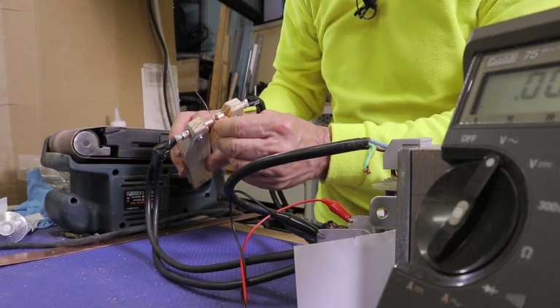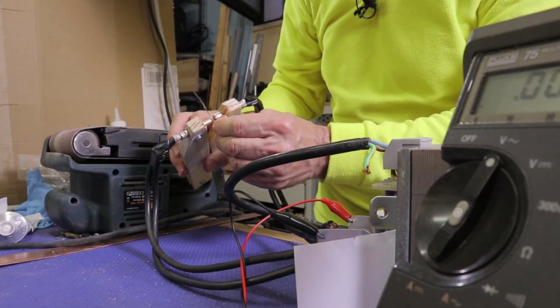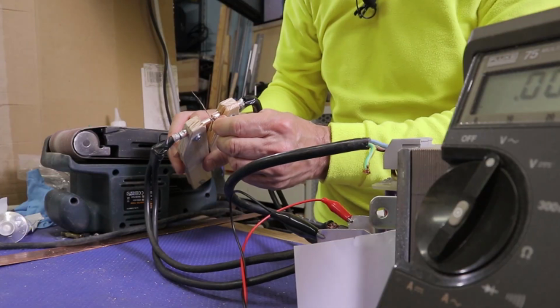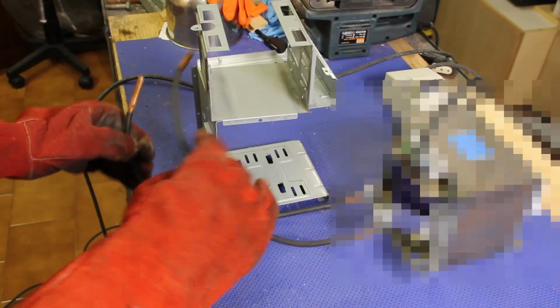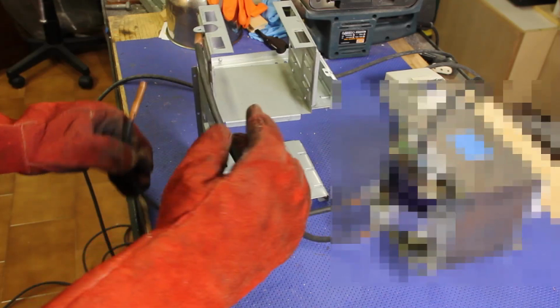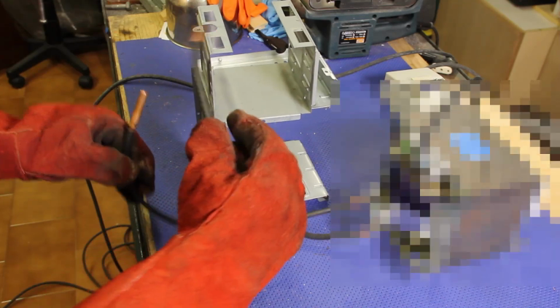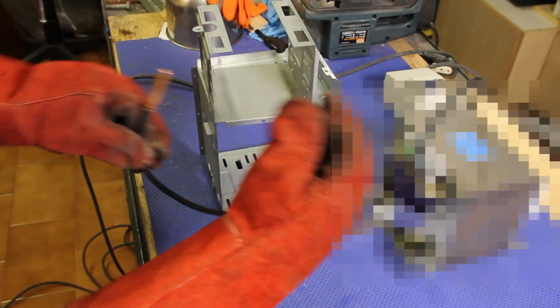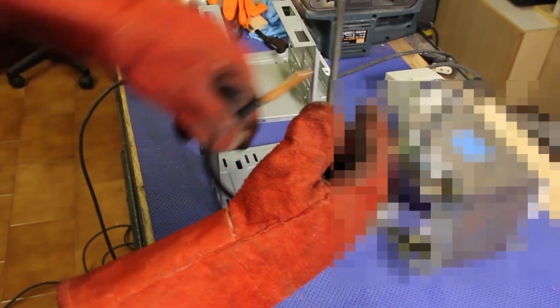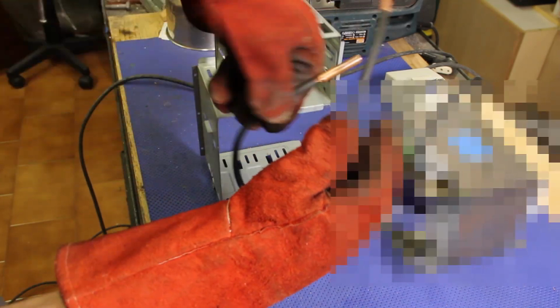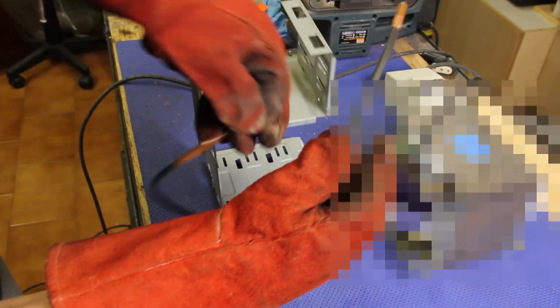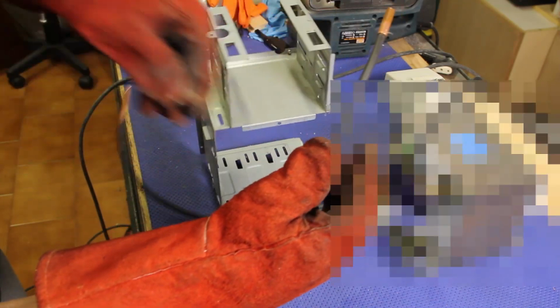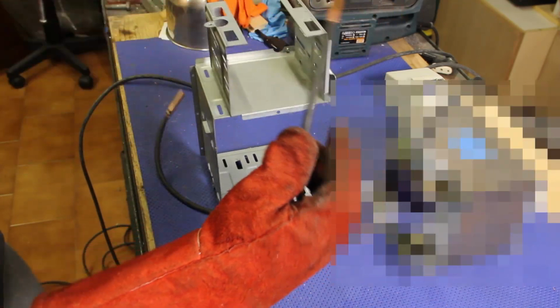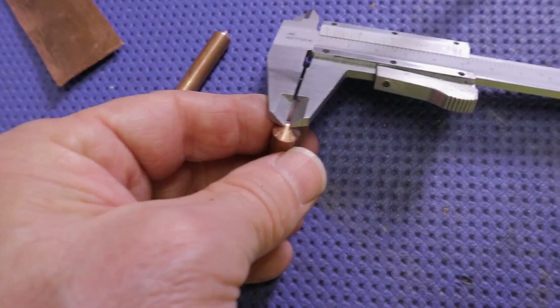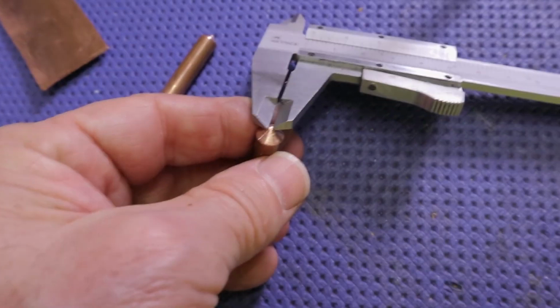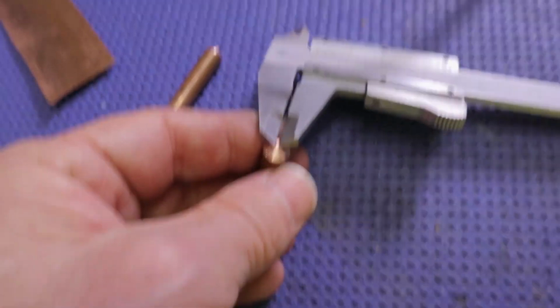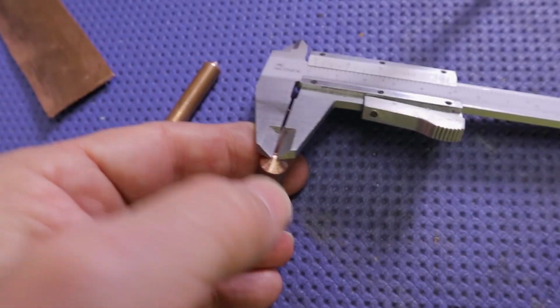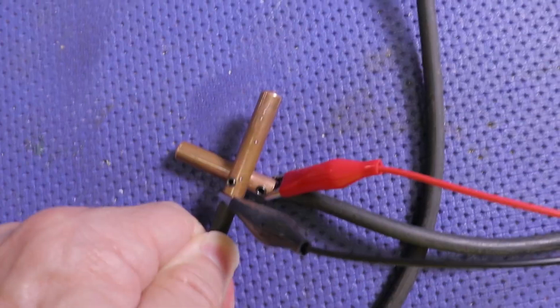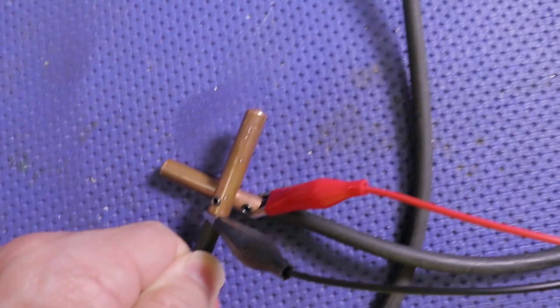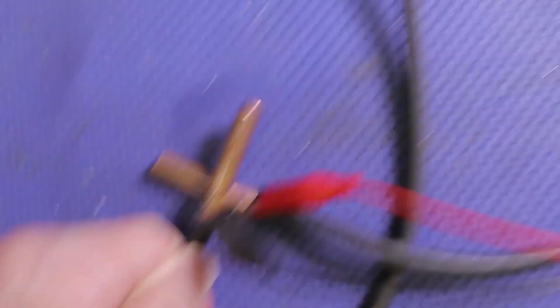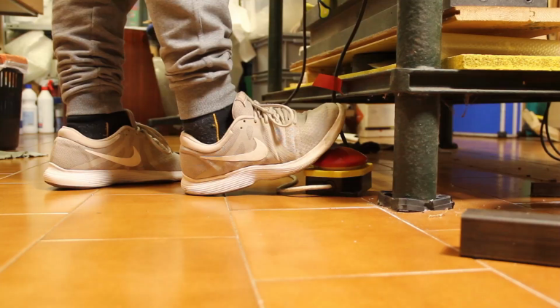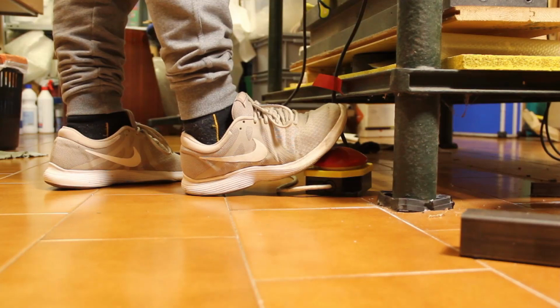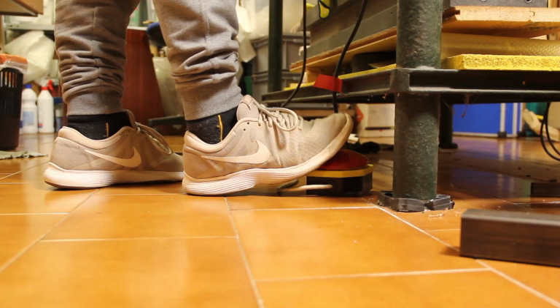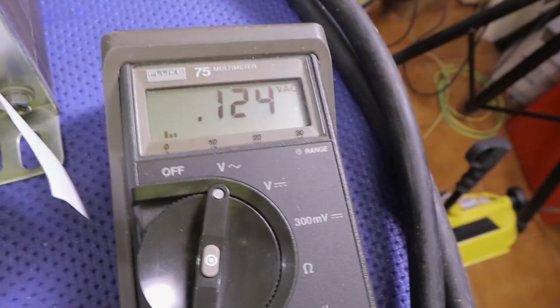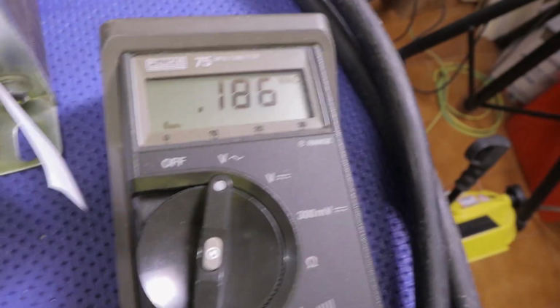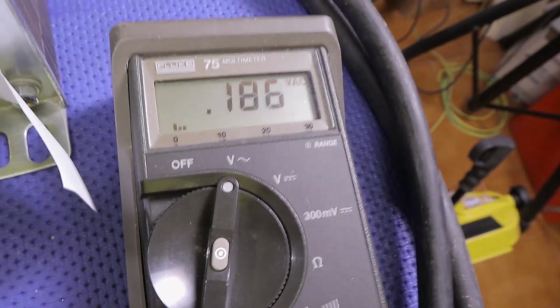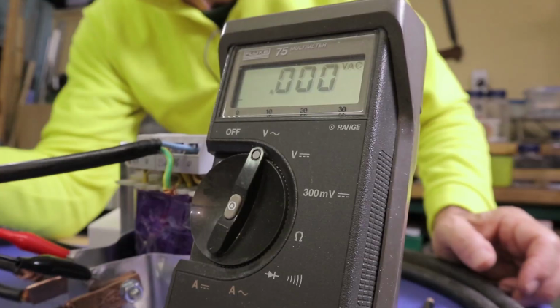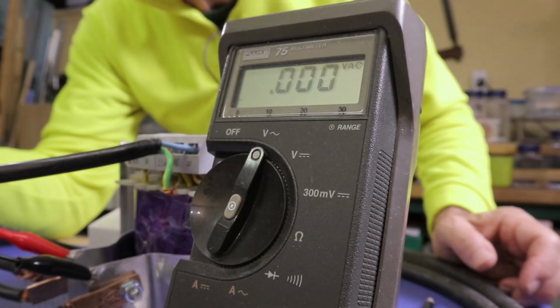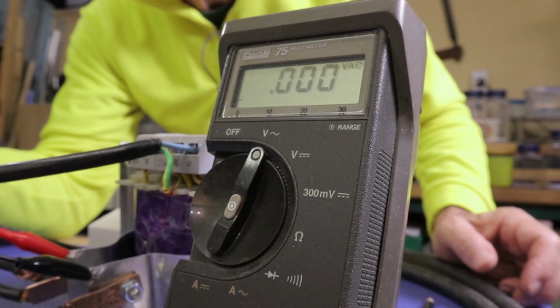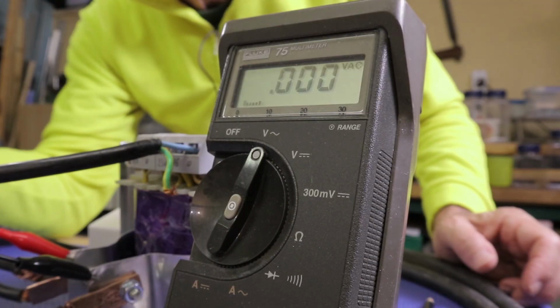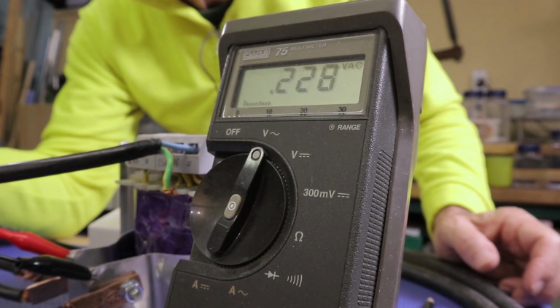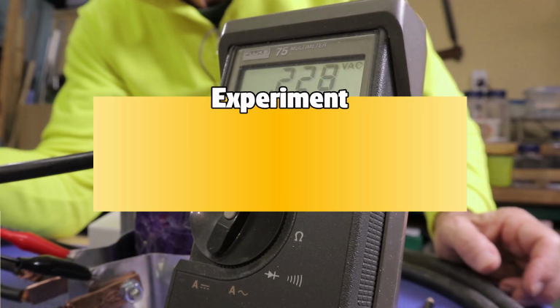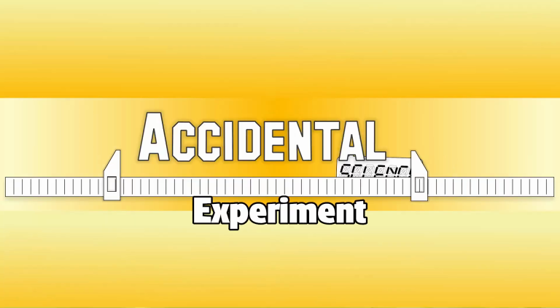If you've never worked with high currents, the demonstration you're going to see could be really insightful. Let's power it up!